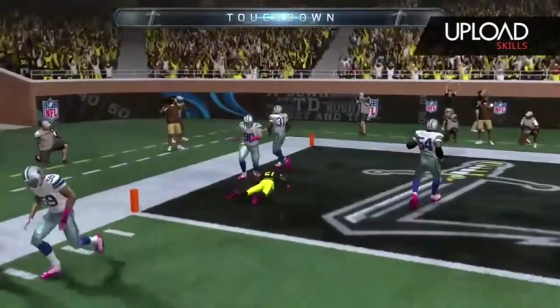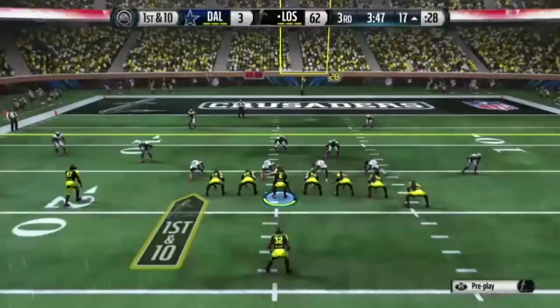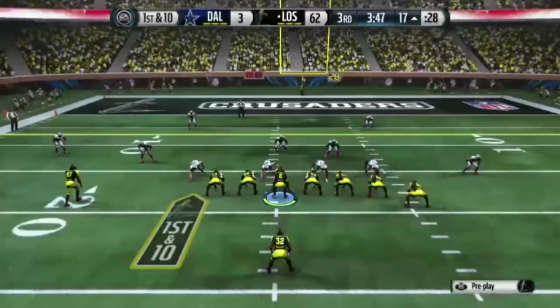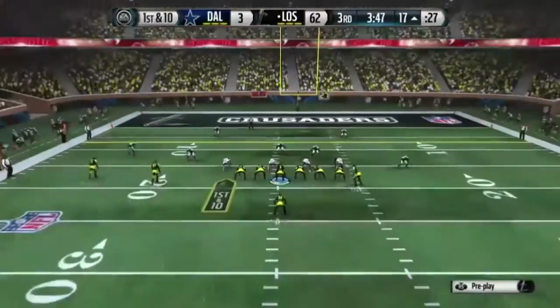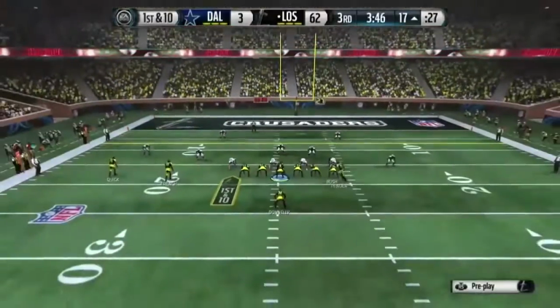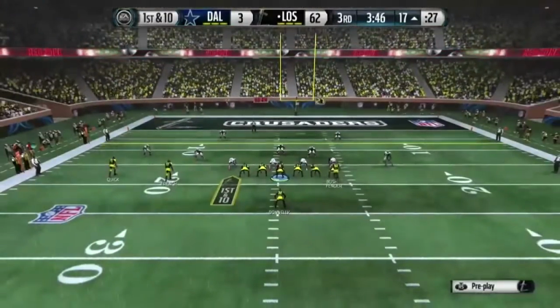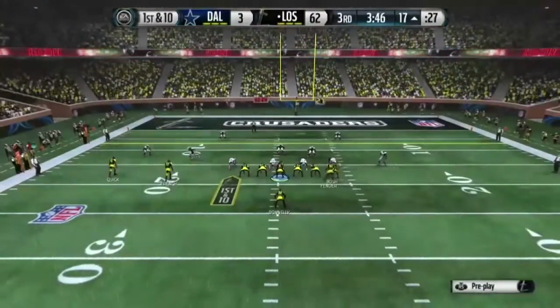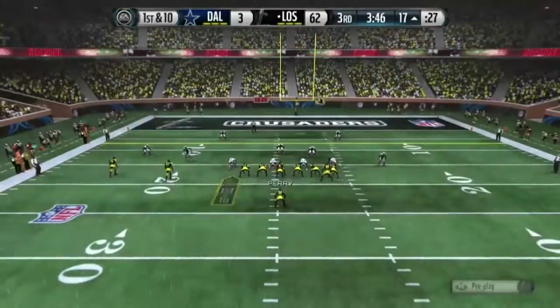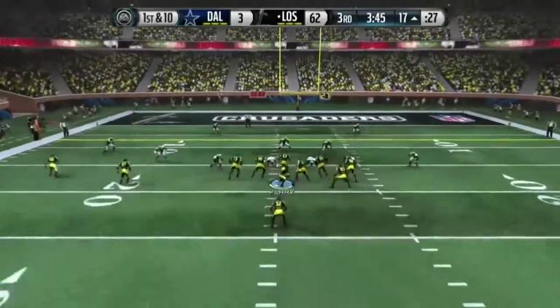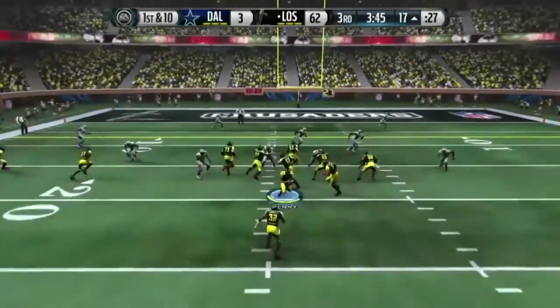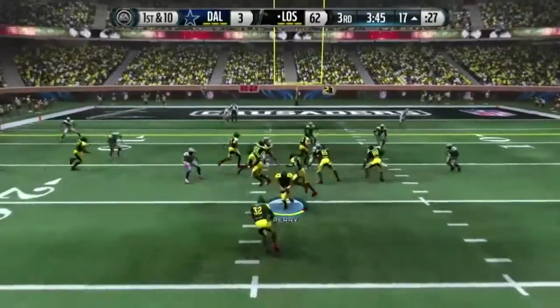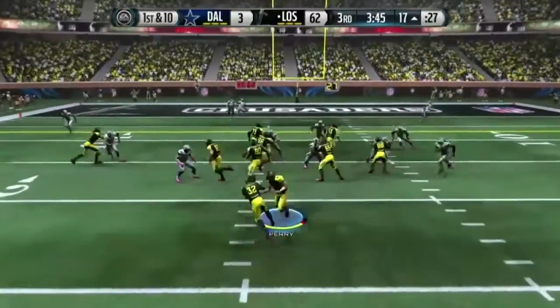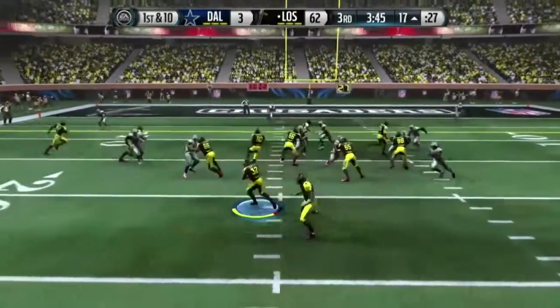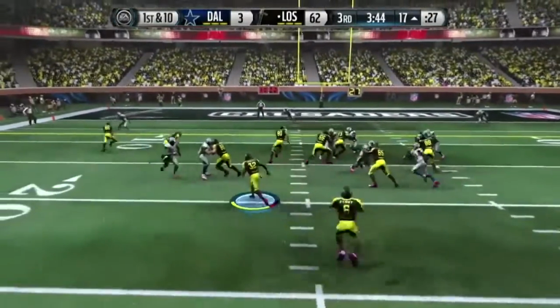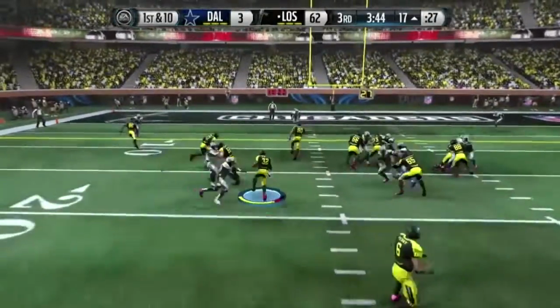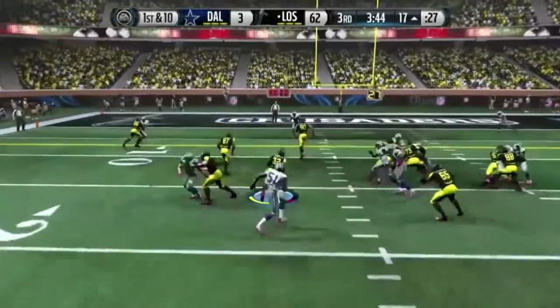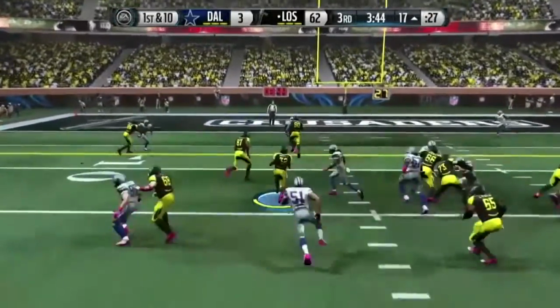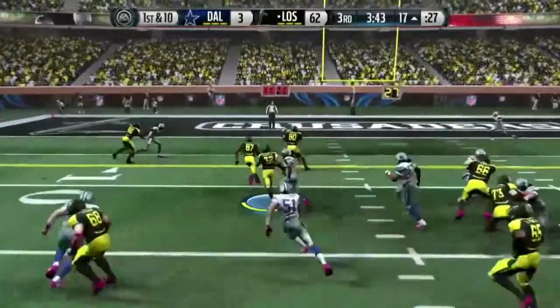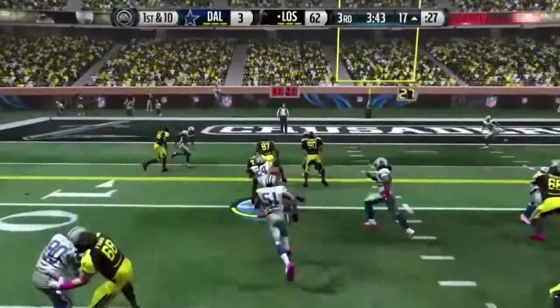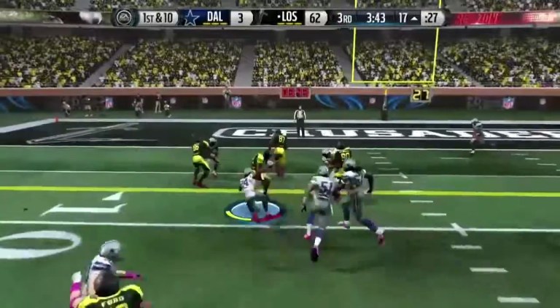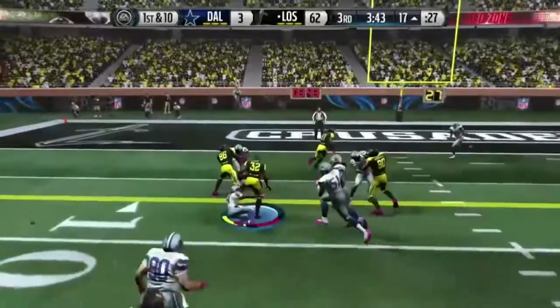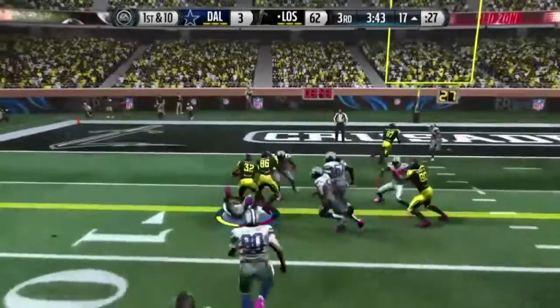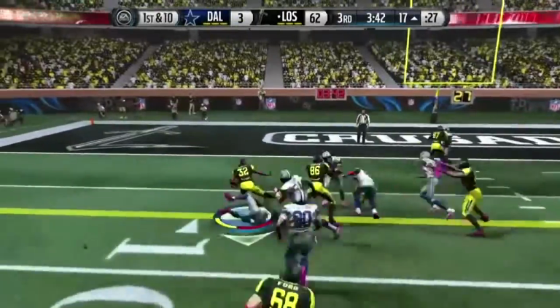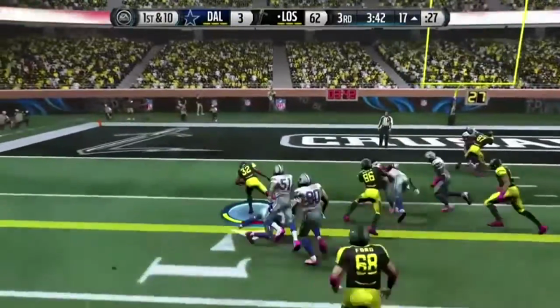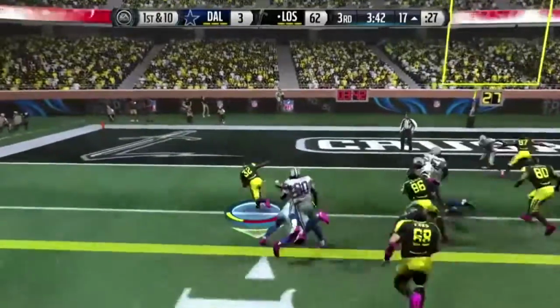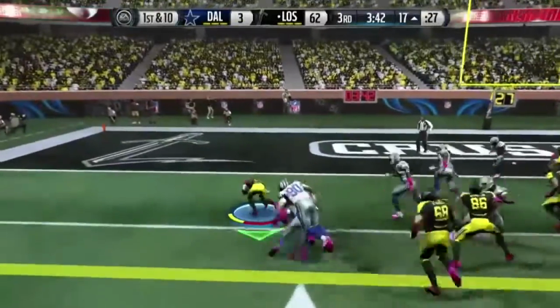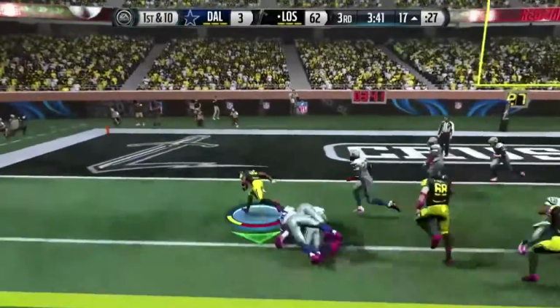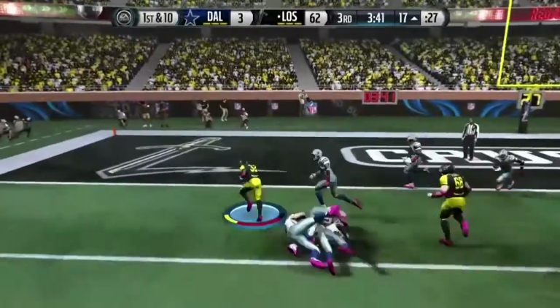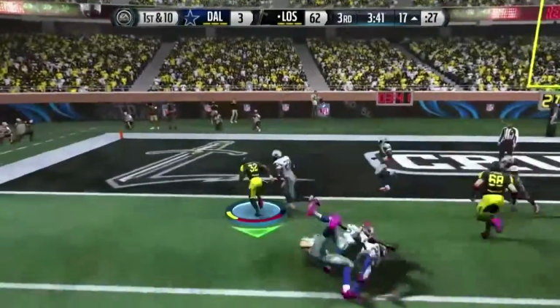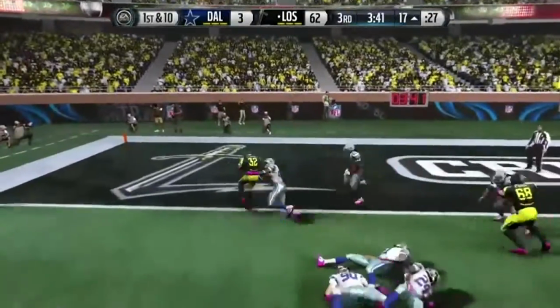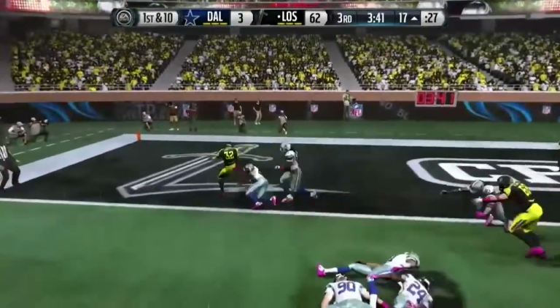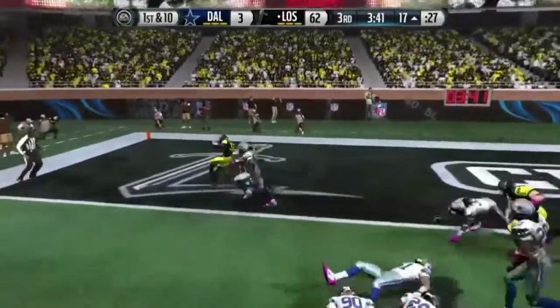That's a tight end on the field for this one. First down at the 17. They'll run with it again. Touchdown!